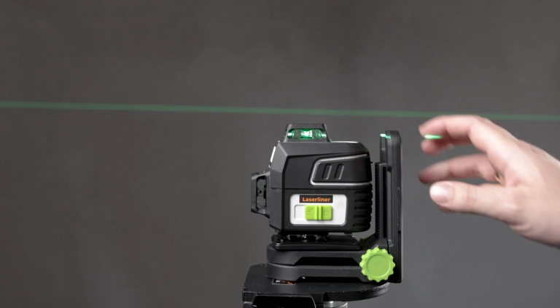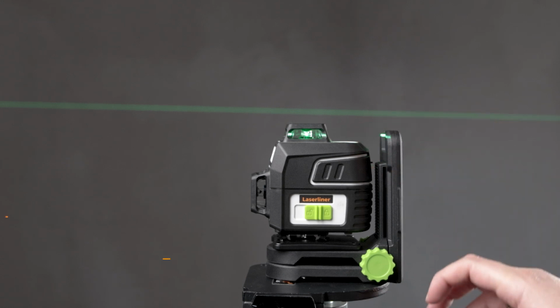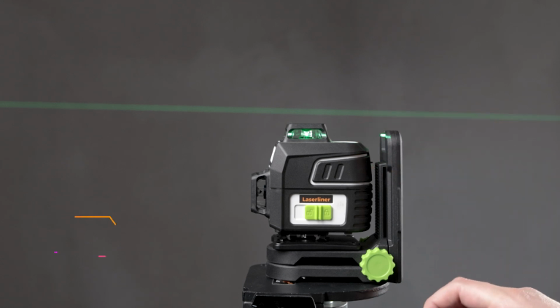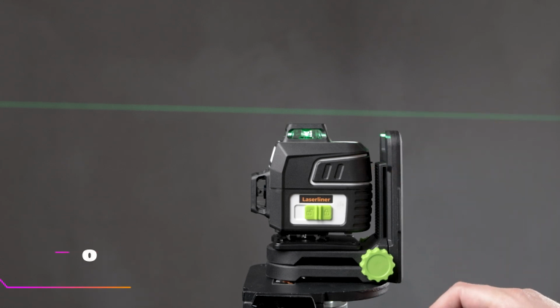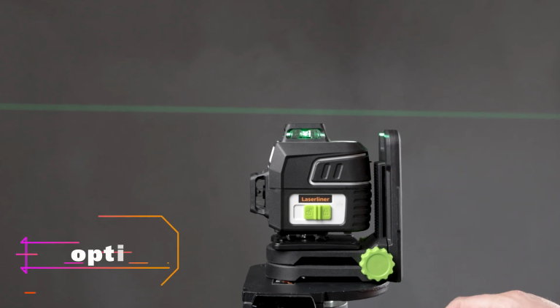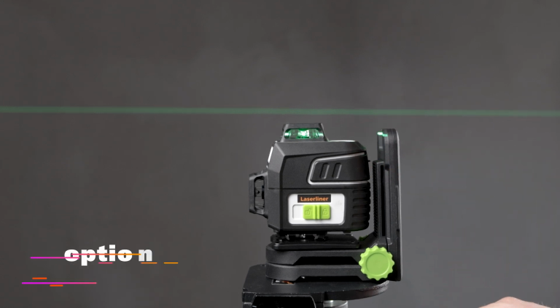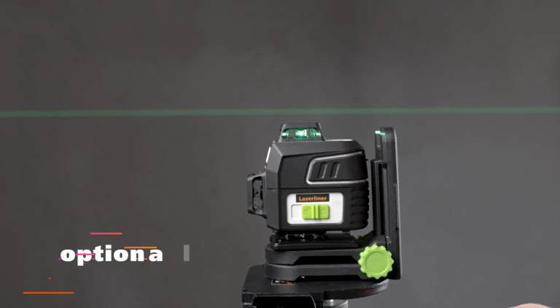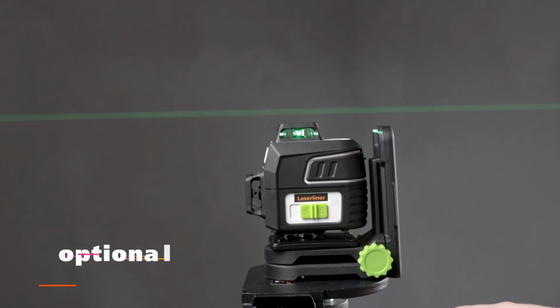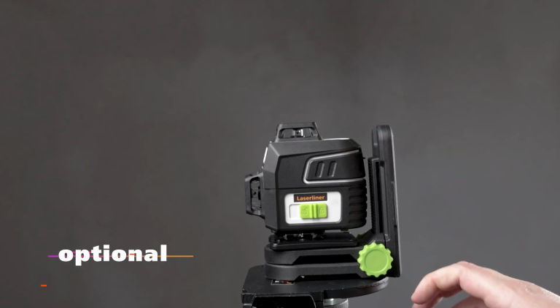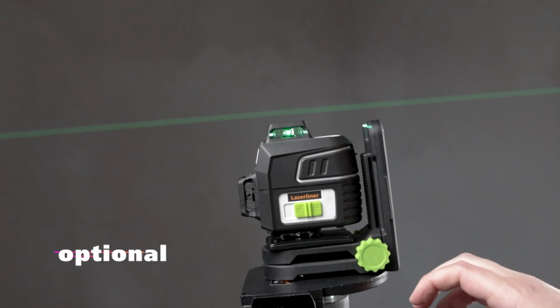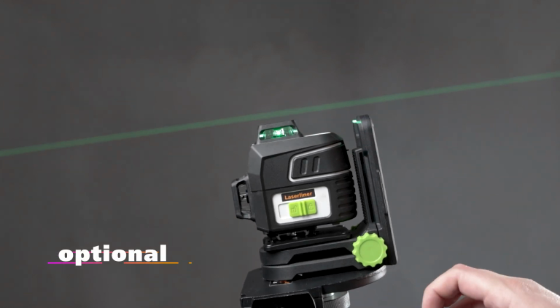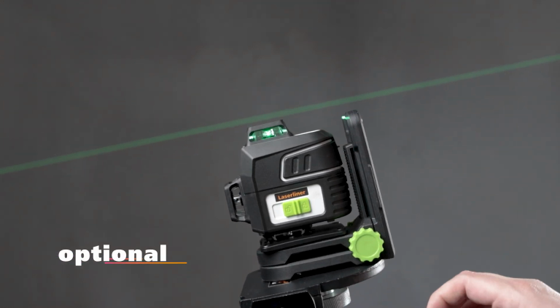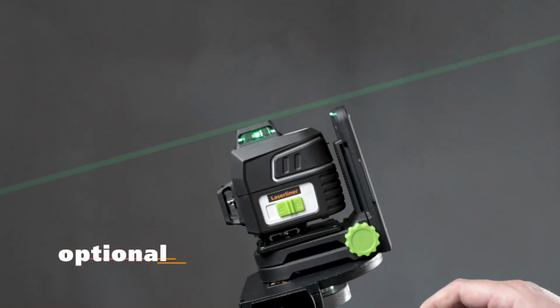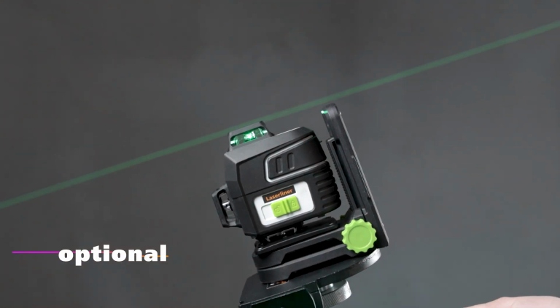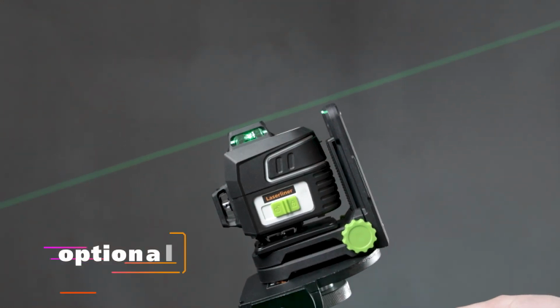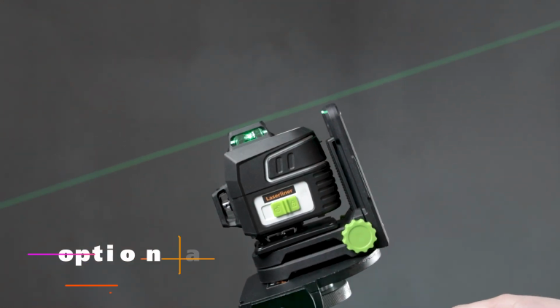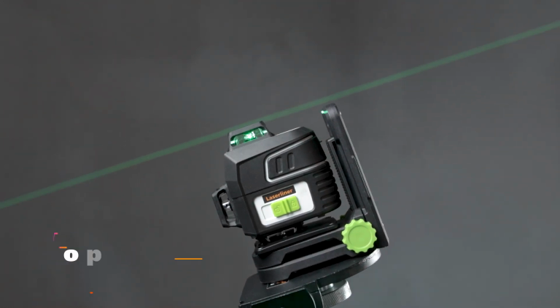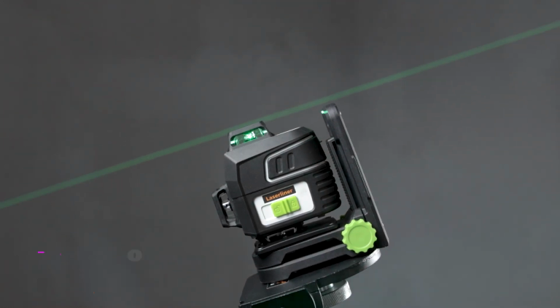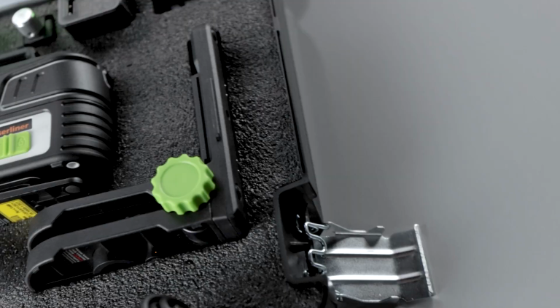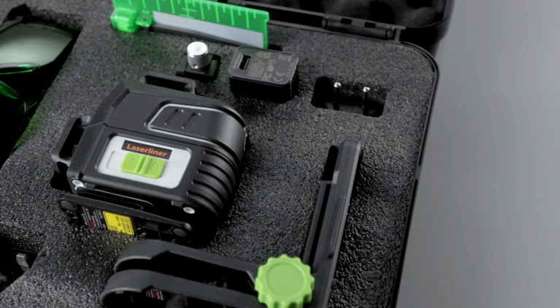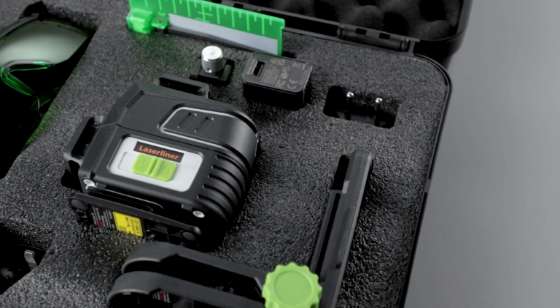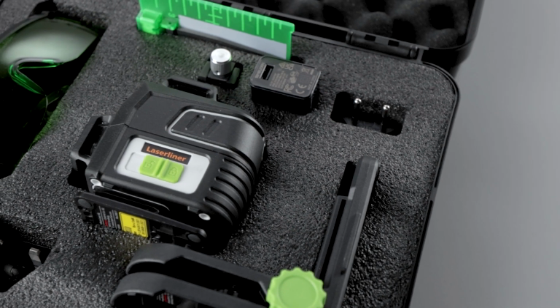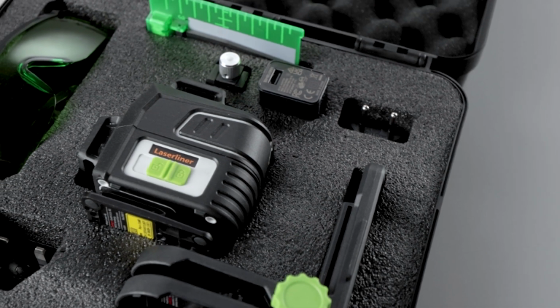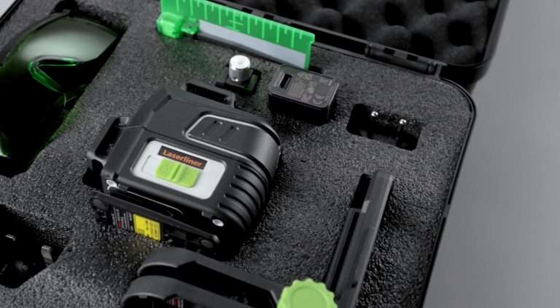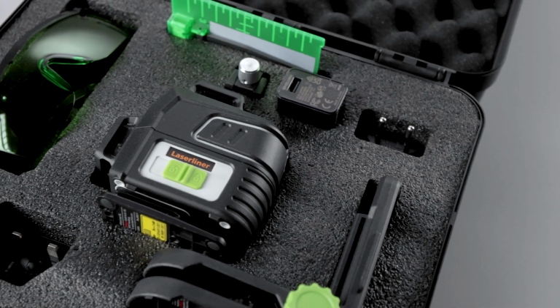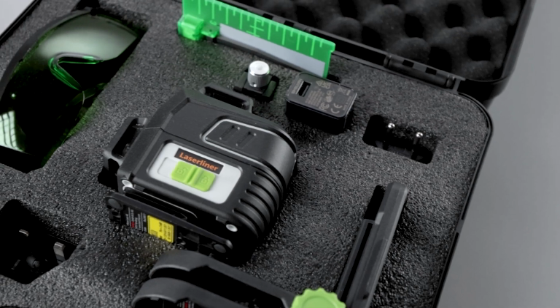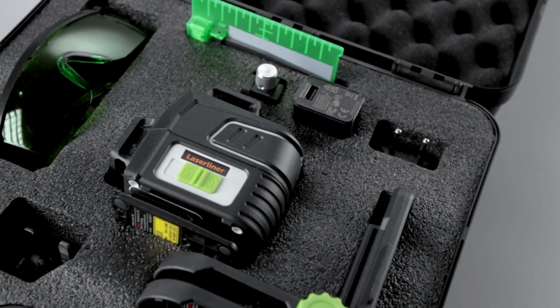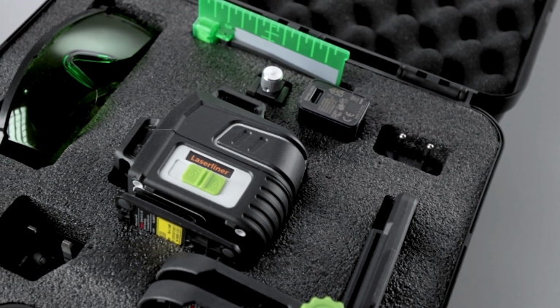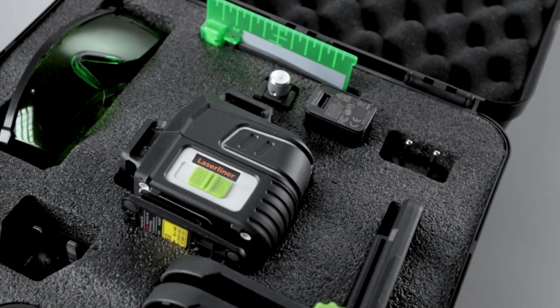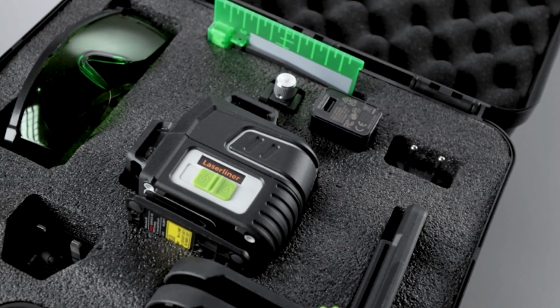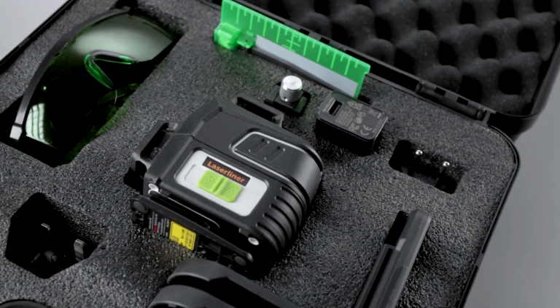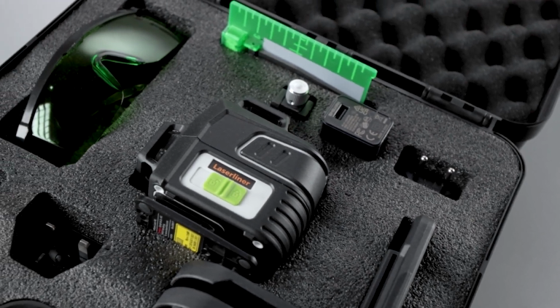By locking the pendulum, gradients can also be represented, ideal in combination with optional accessories.